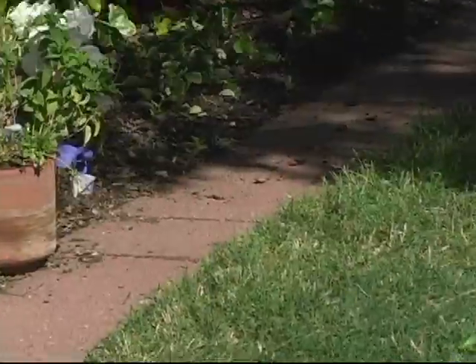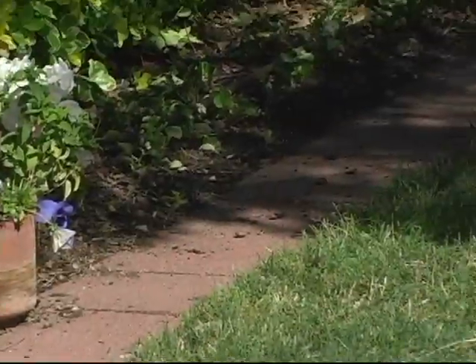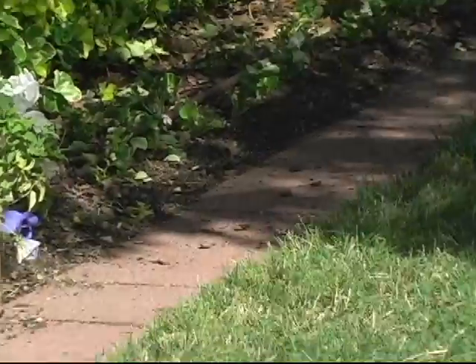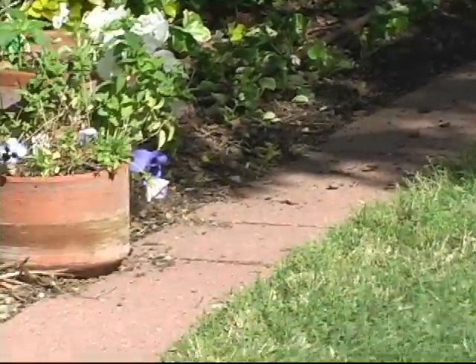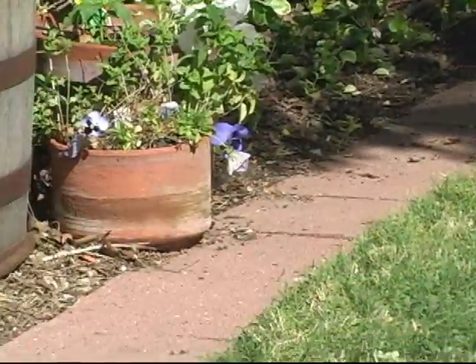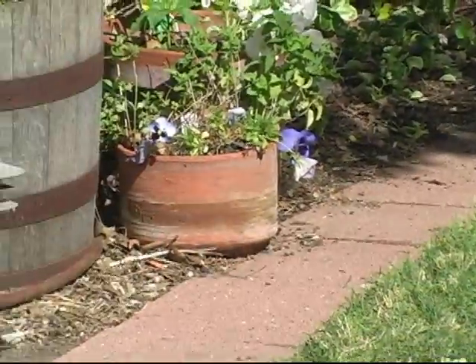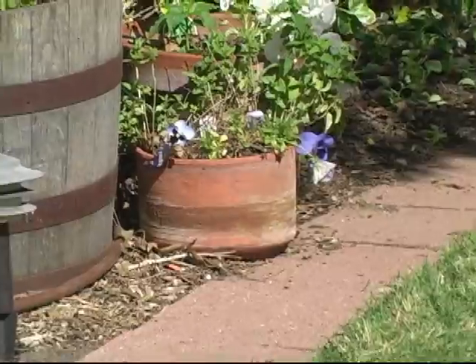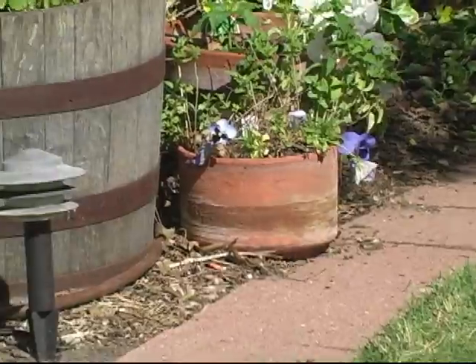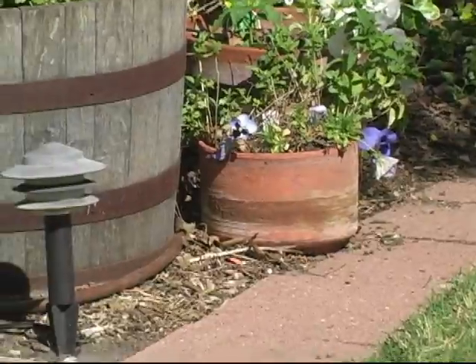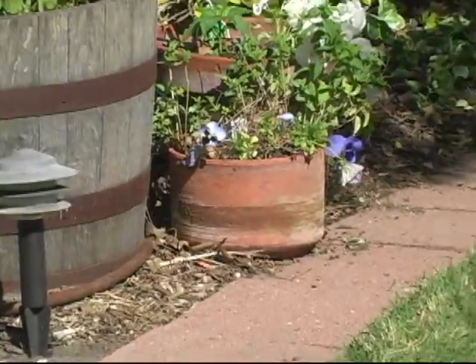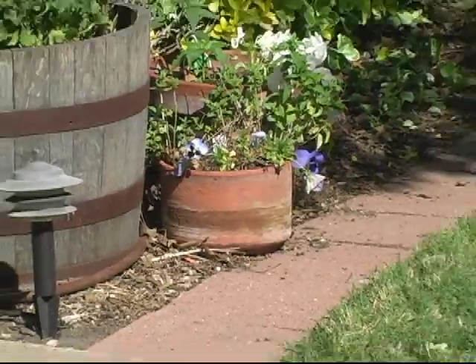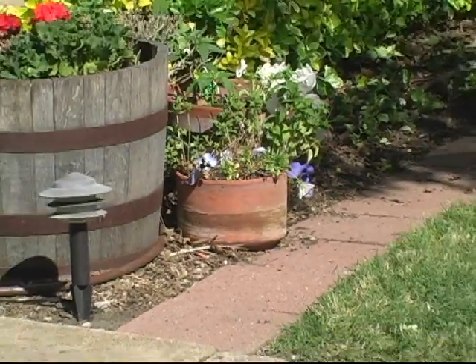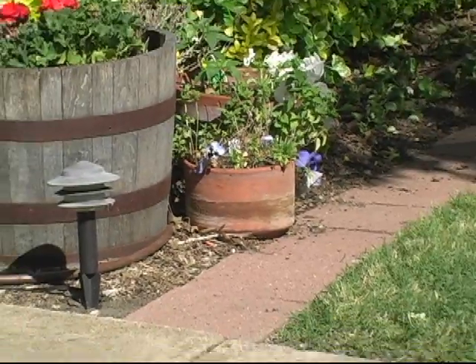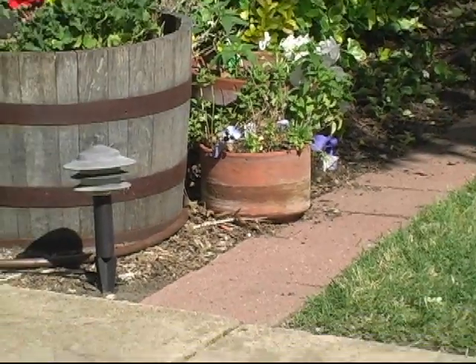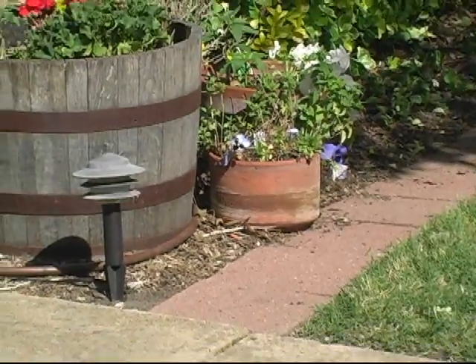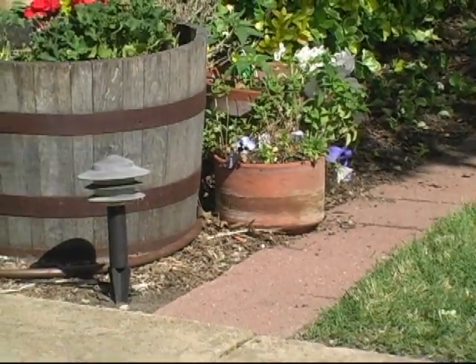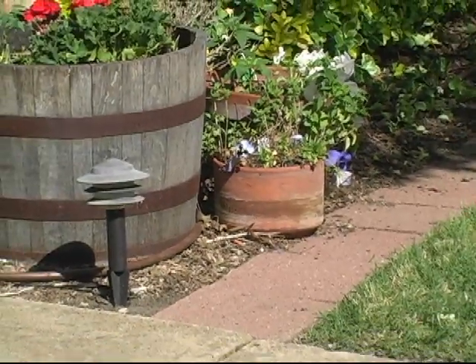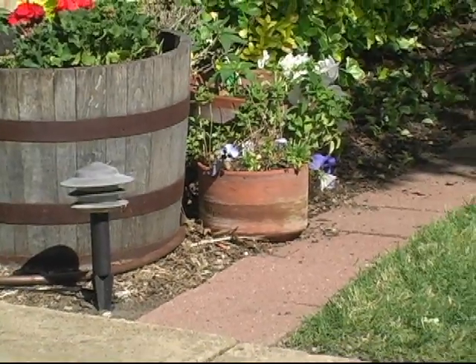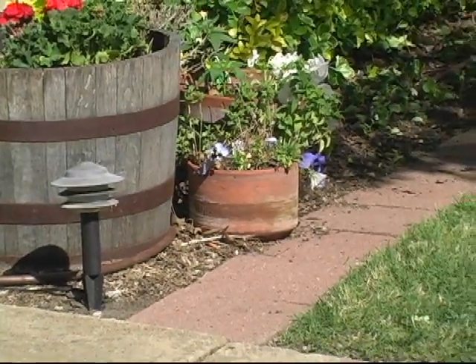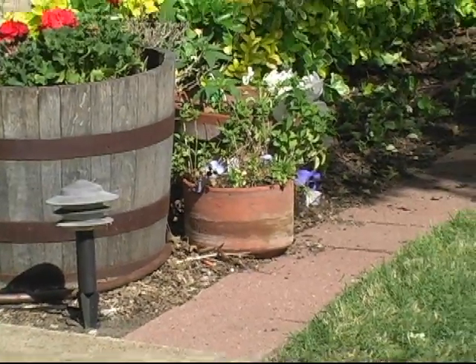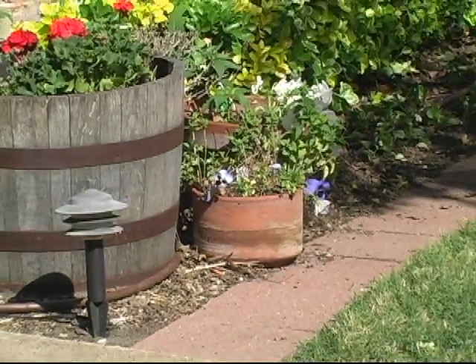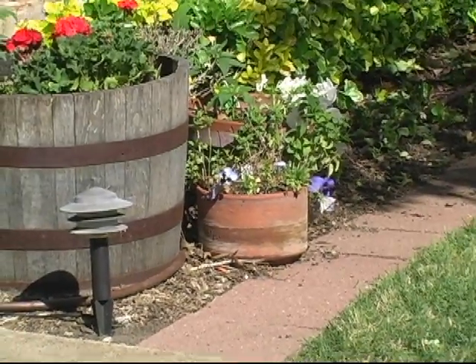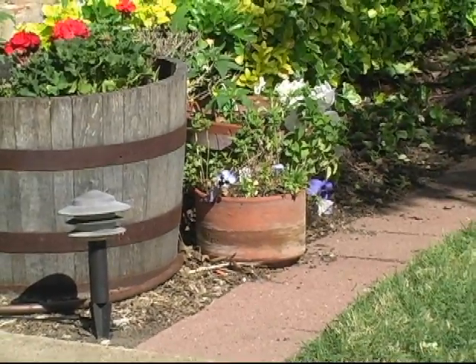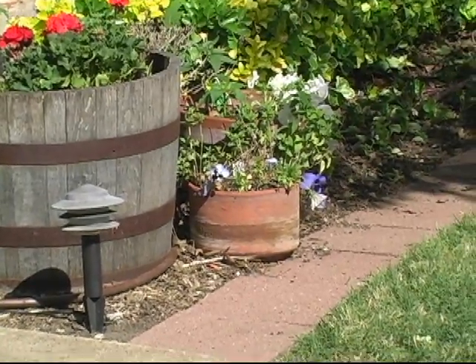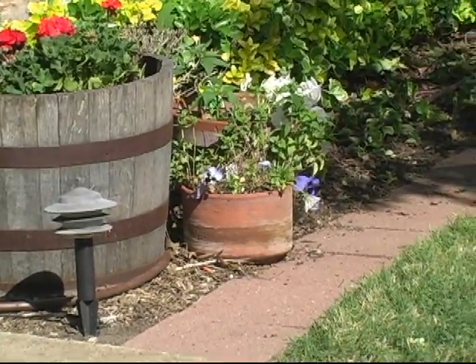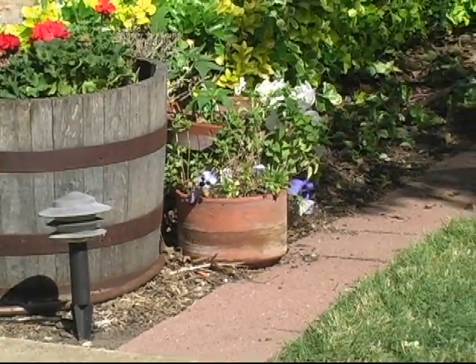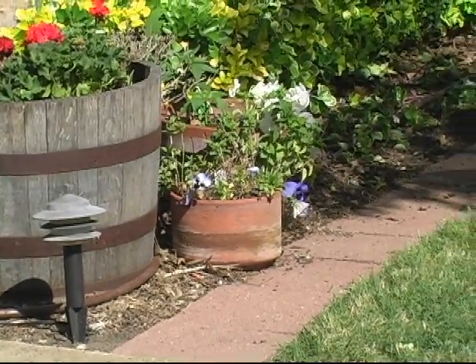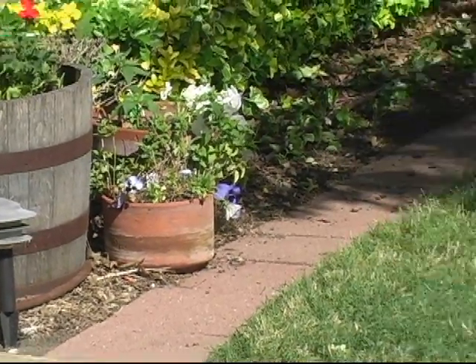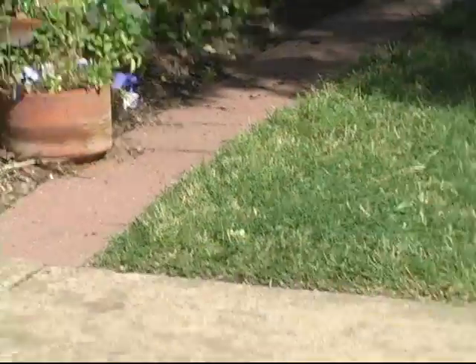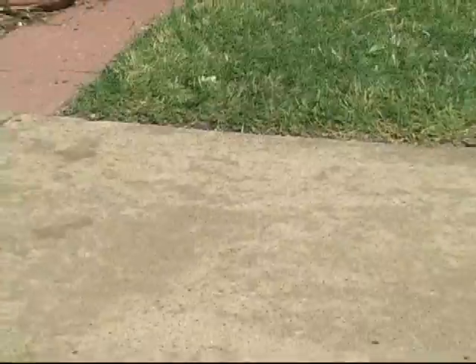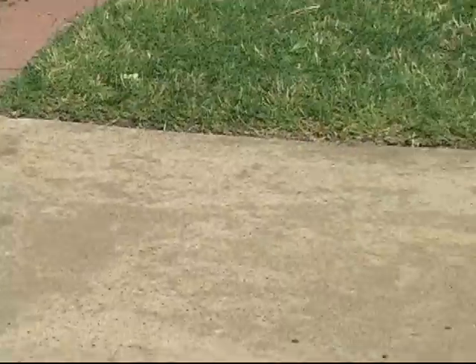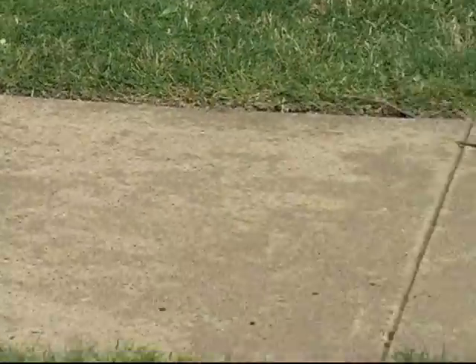And over here in these pots, I've got some mint, and then I've got some peppers there.